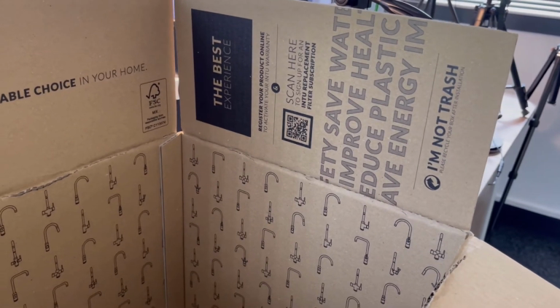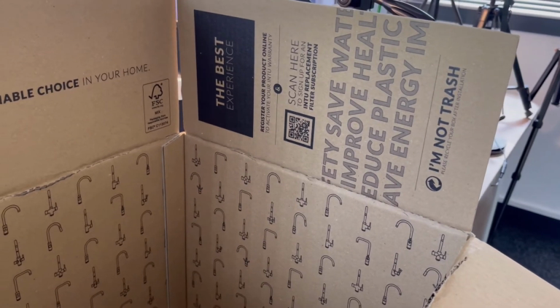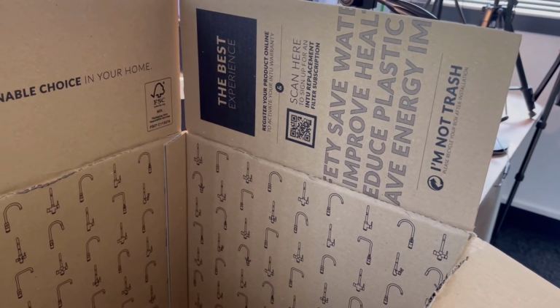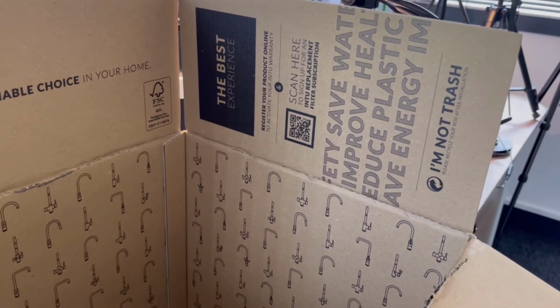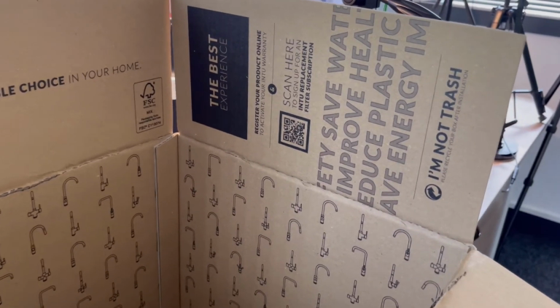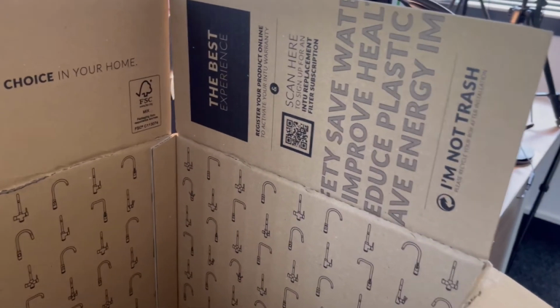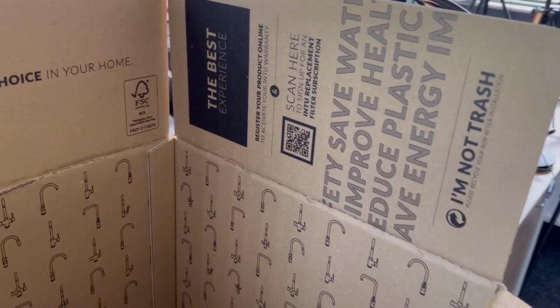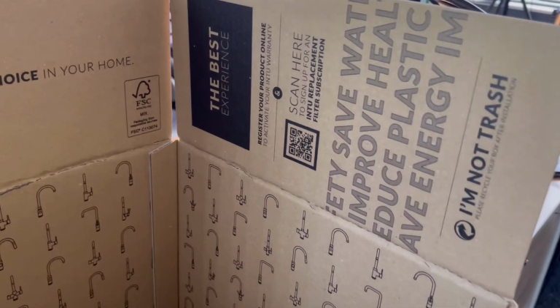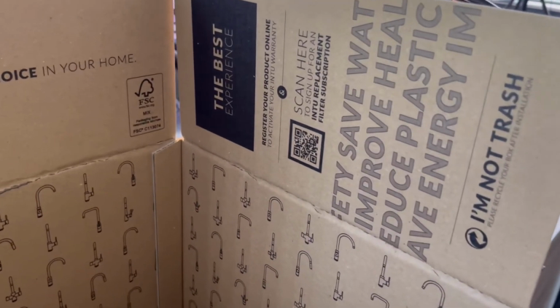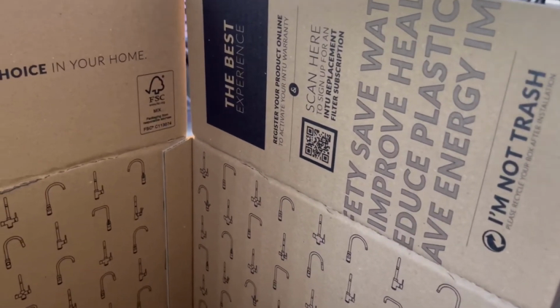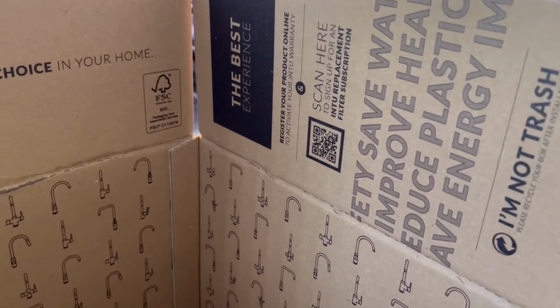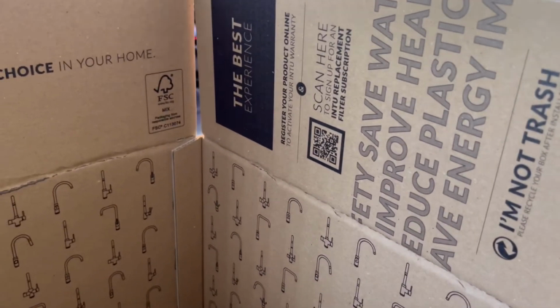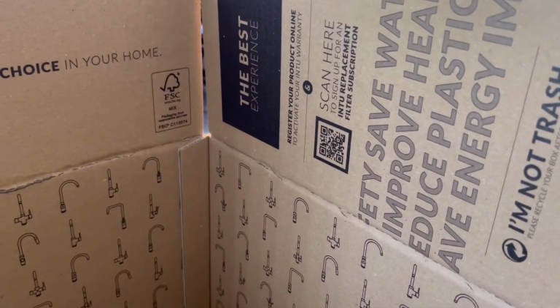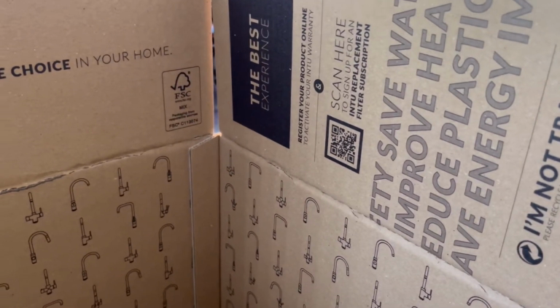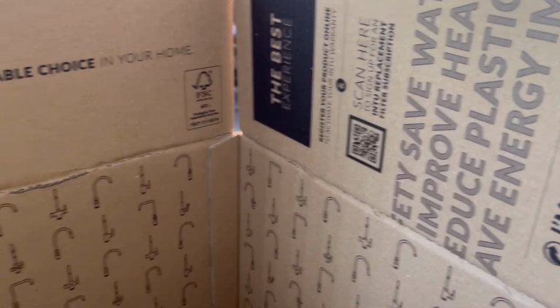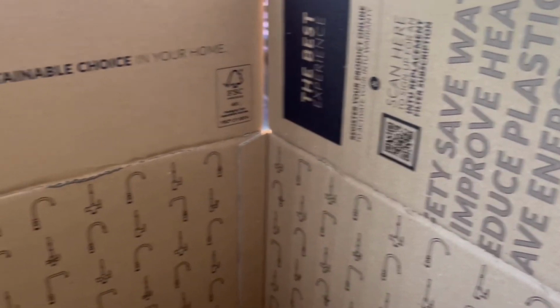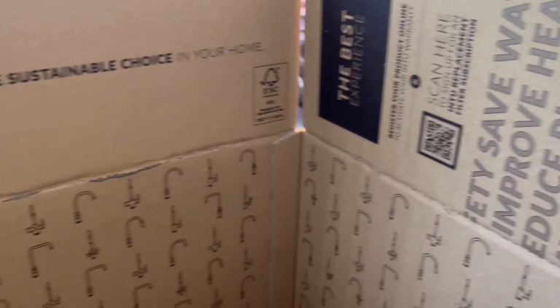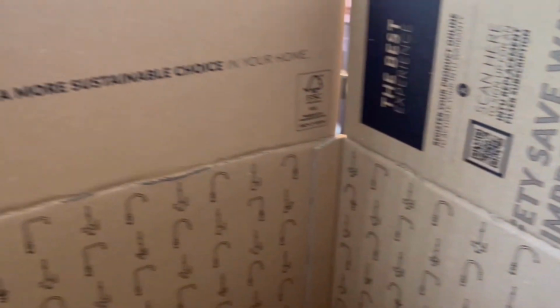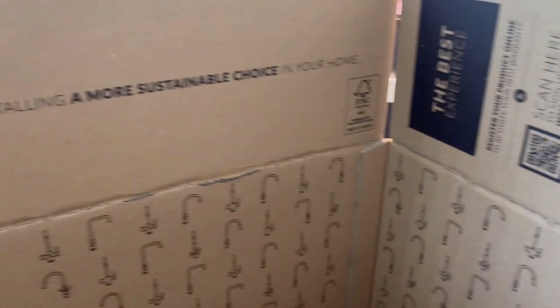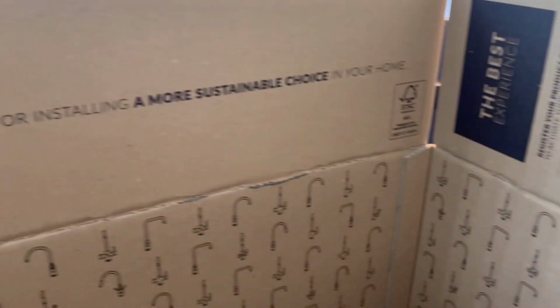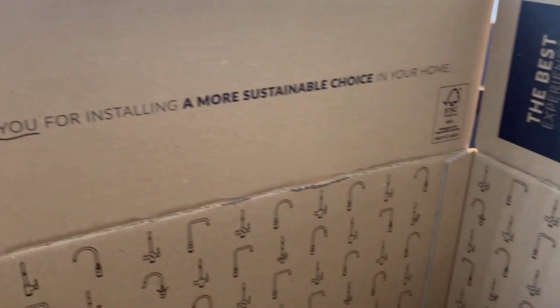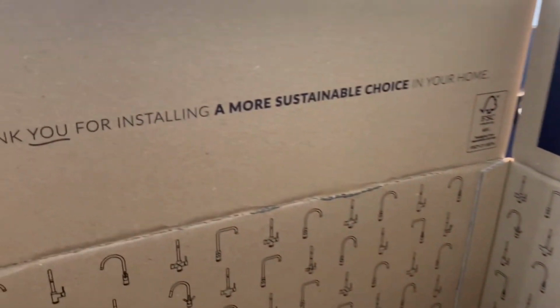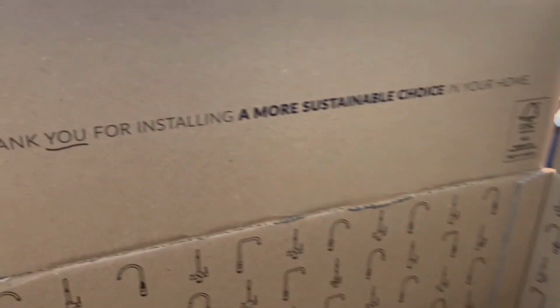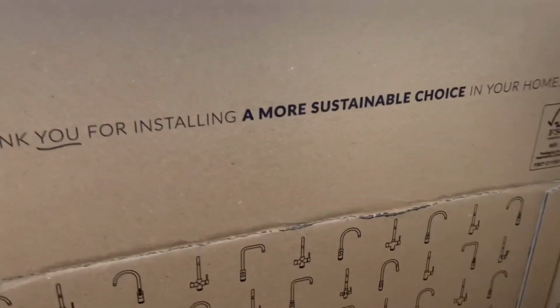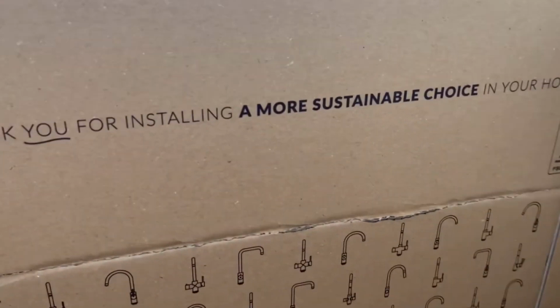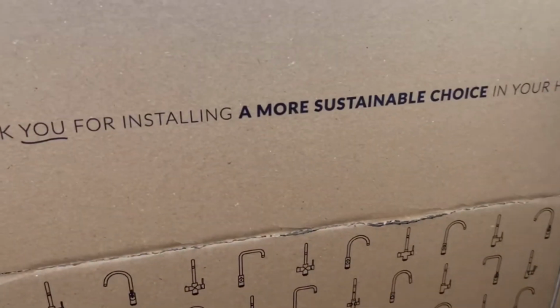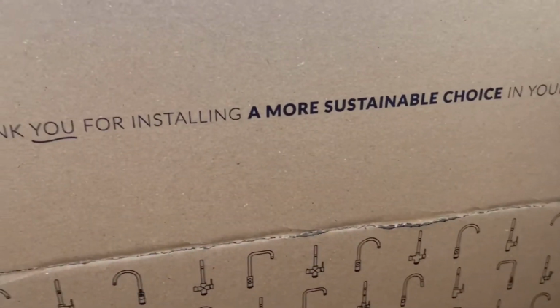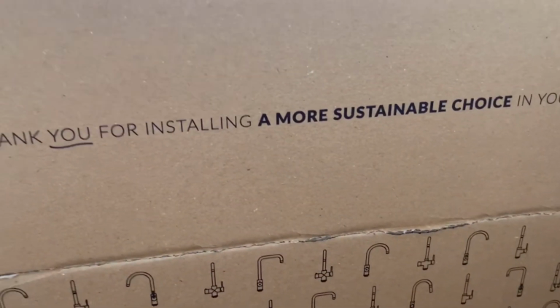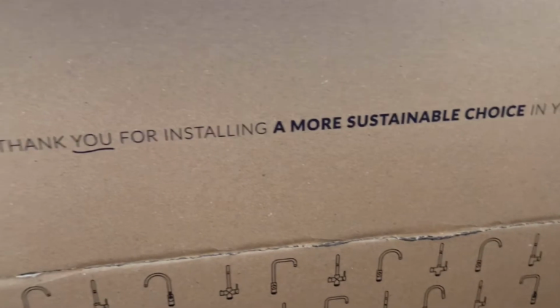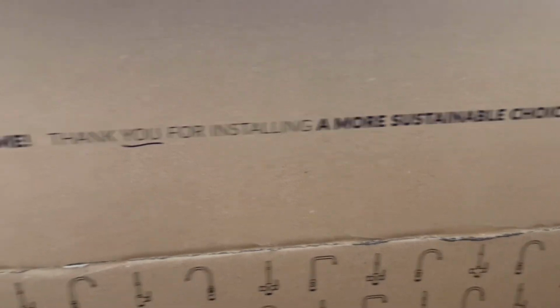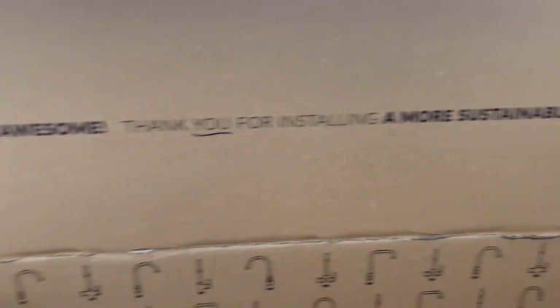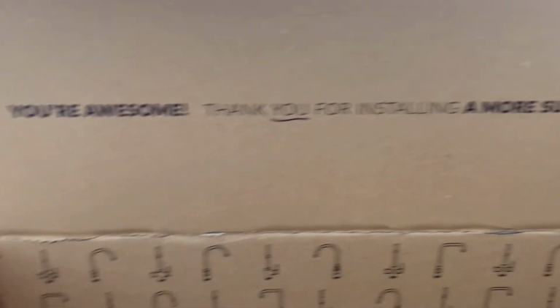I'm not trash — please recycle. Thank you for installing a more sustainable choice.